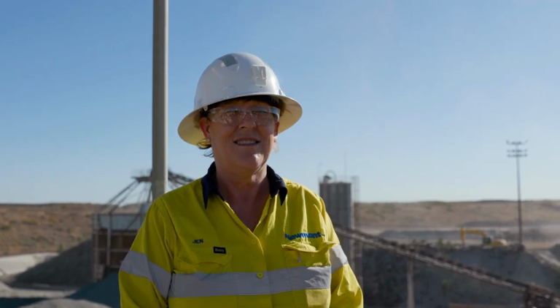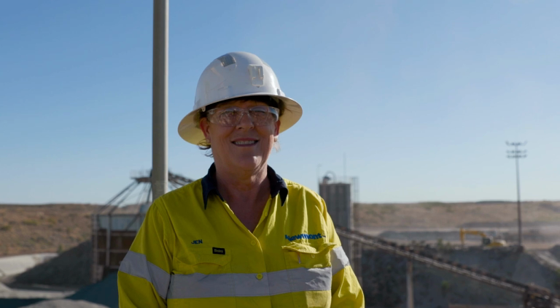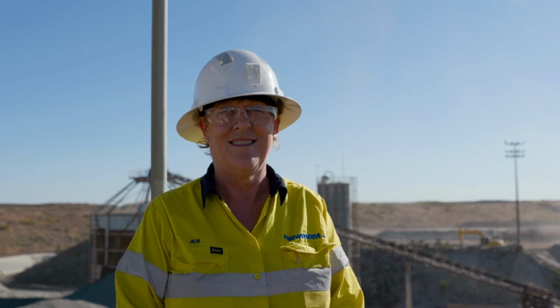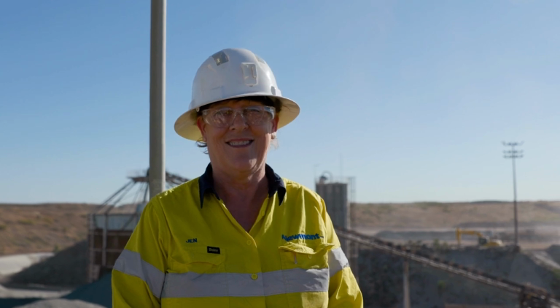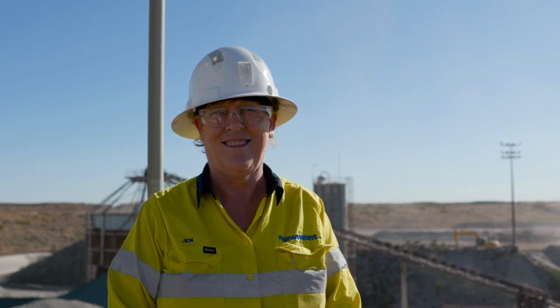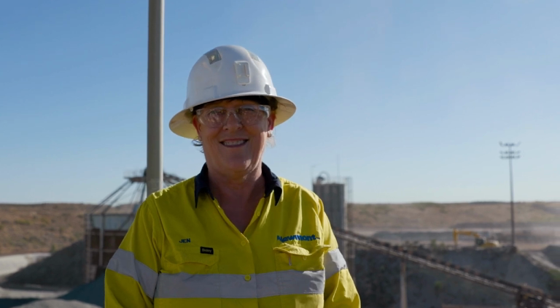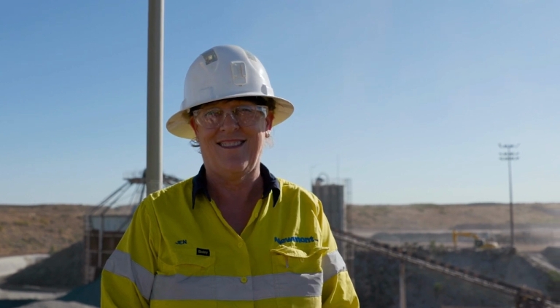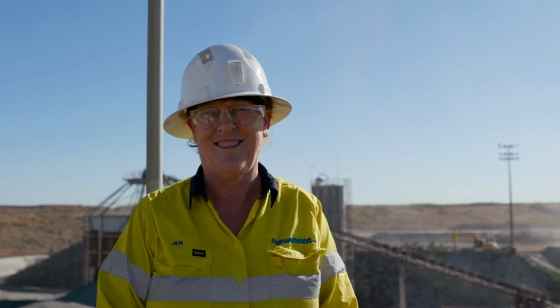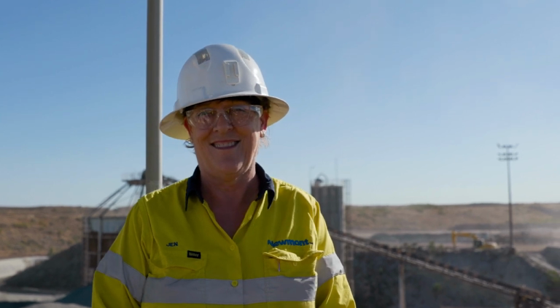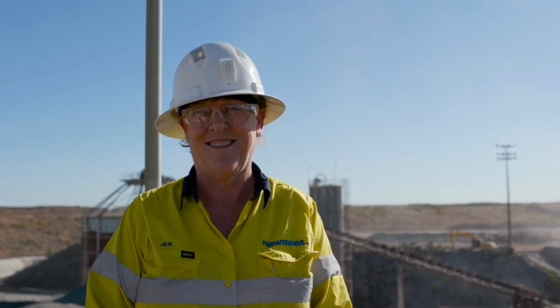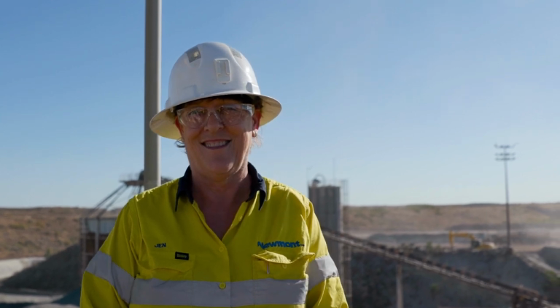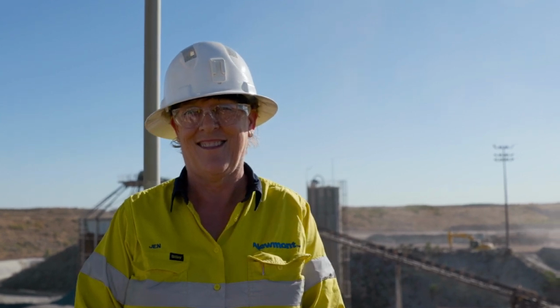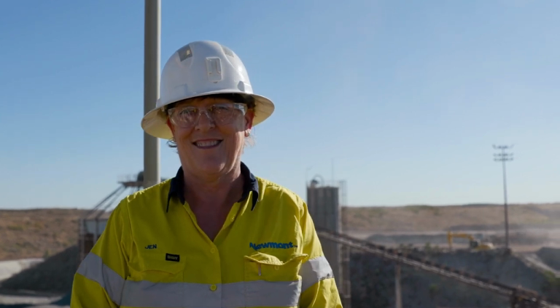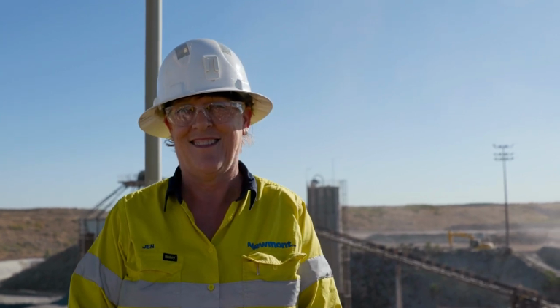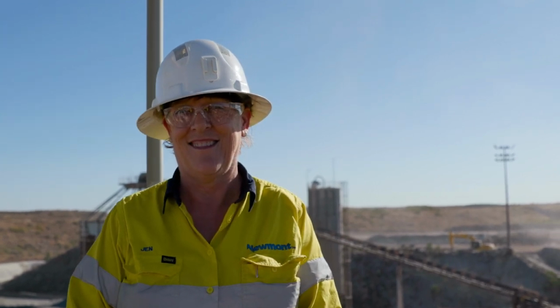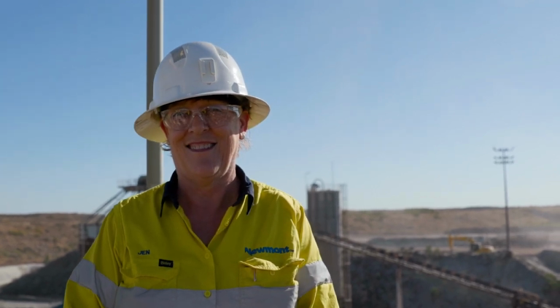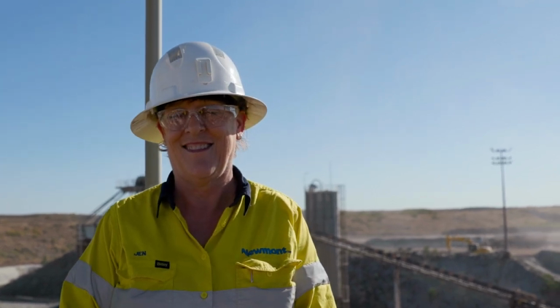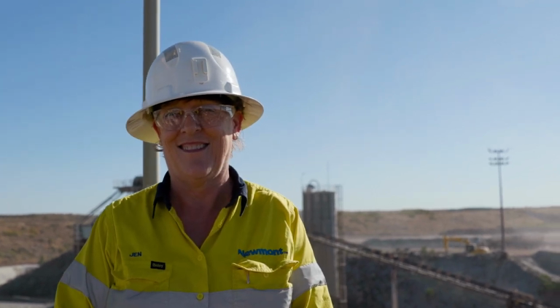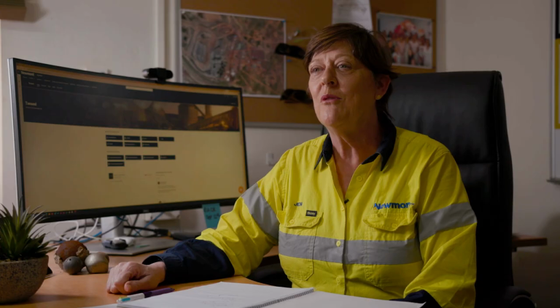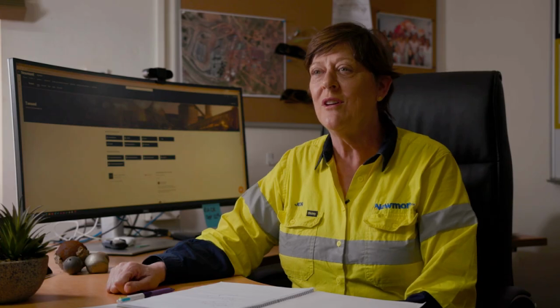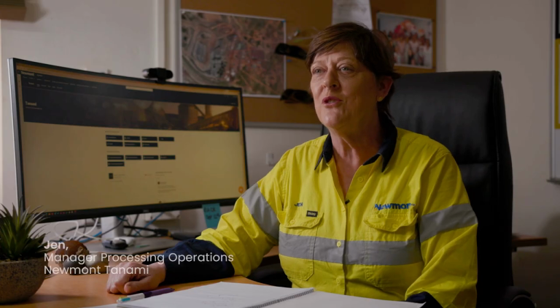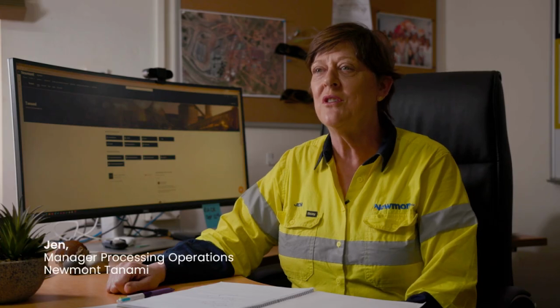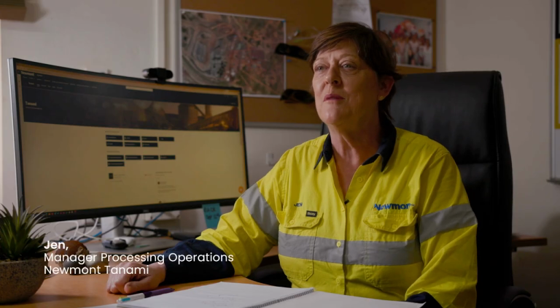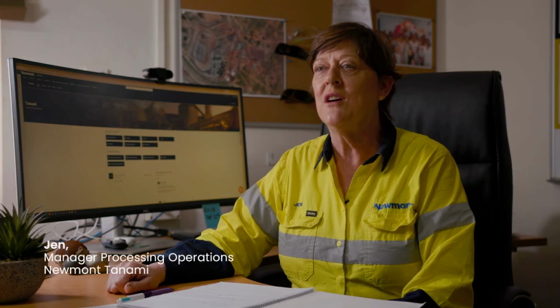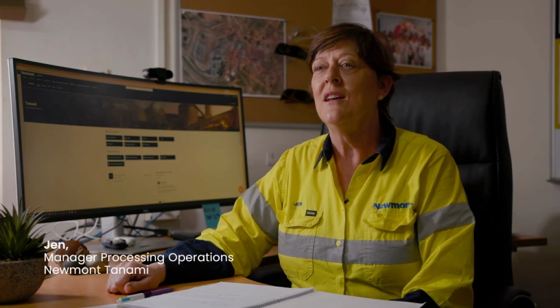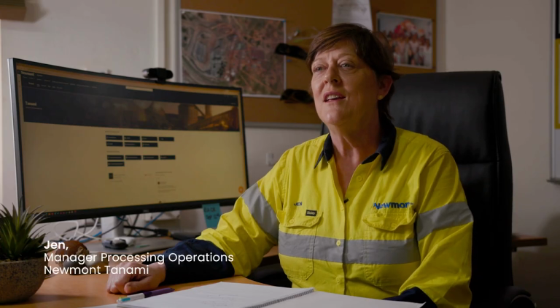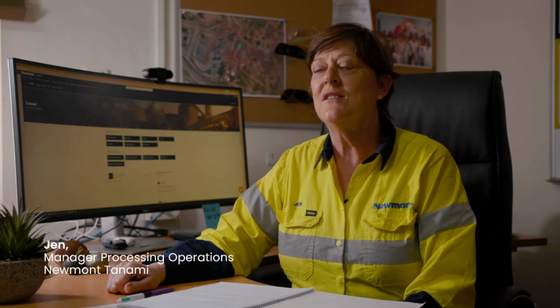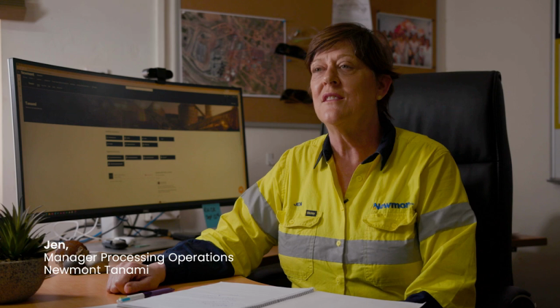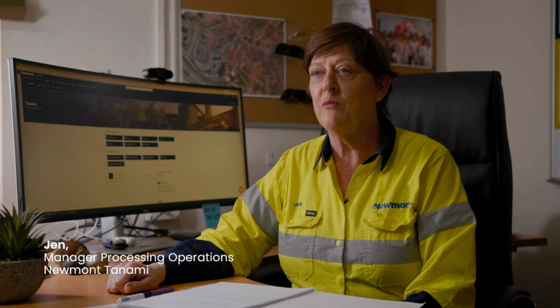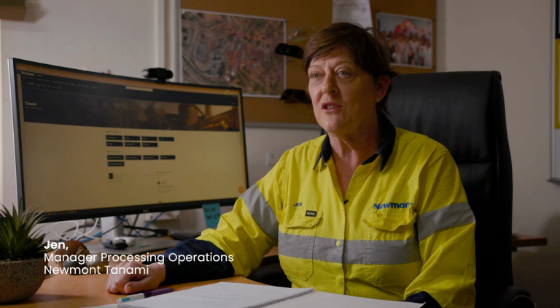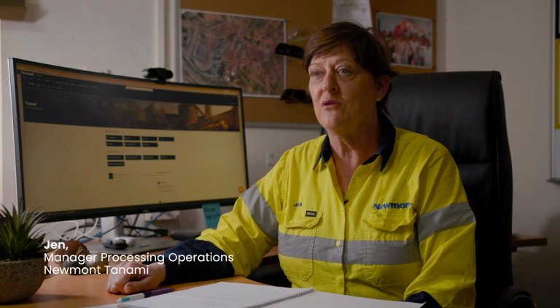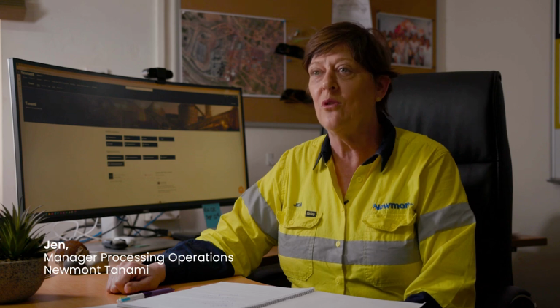Hi, my name's Jen. I'm the manager of processing at the Newmont Tanami gold mine. My role here at Newmont Tanami is the safe production of gold.